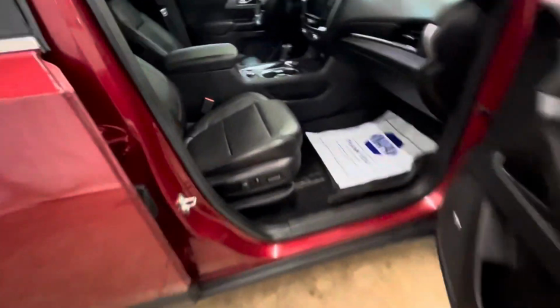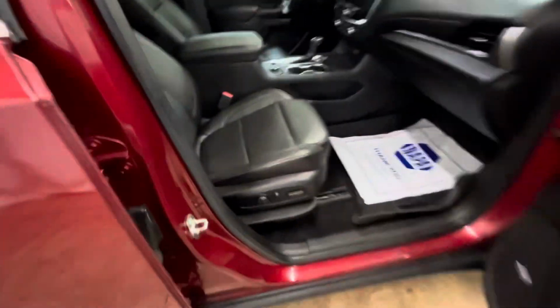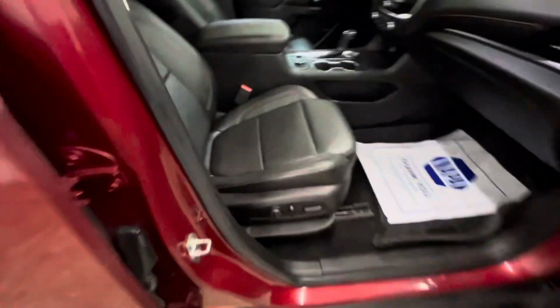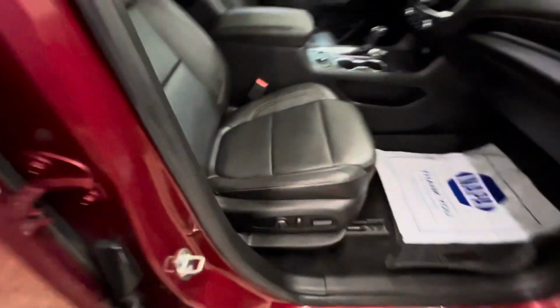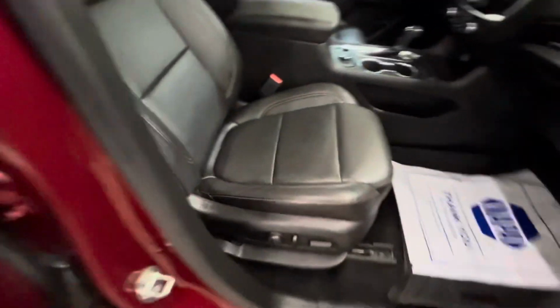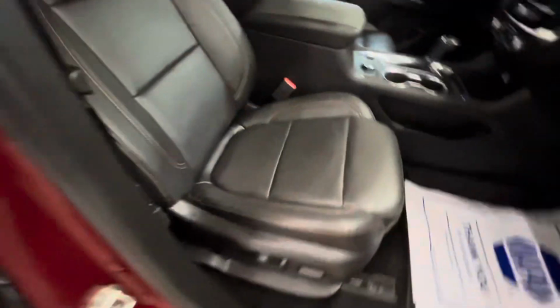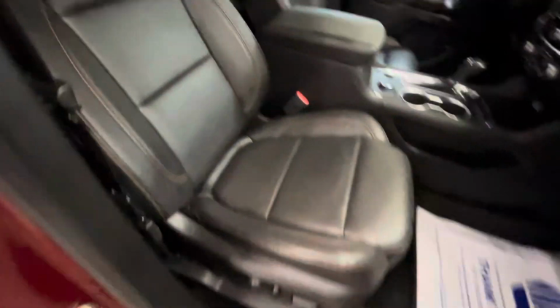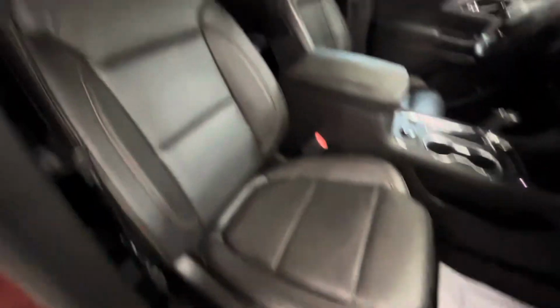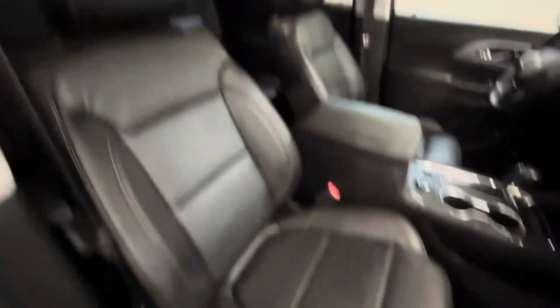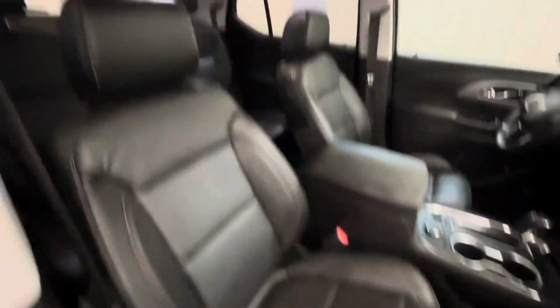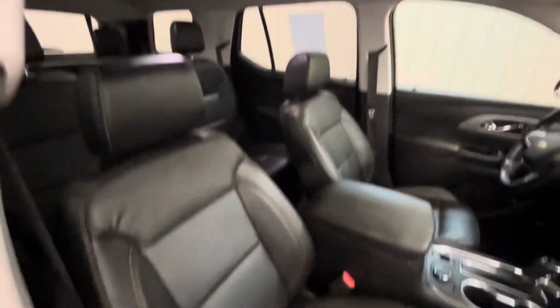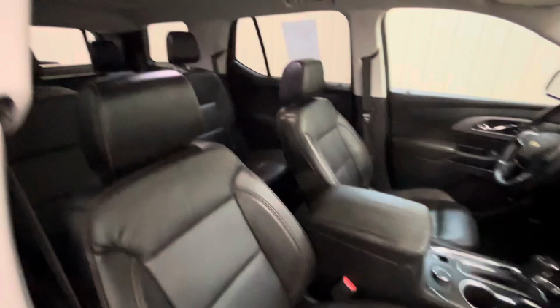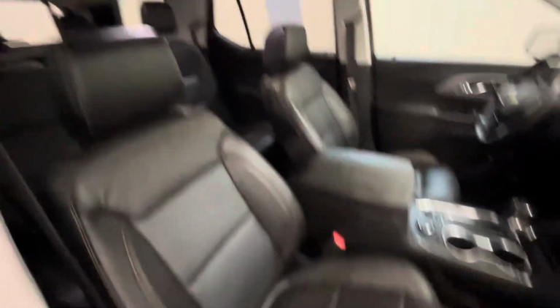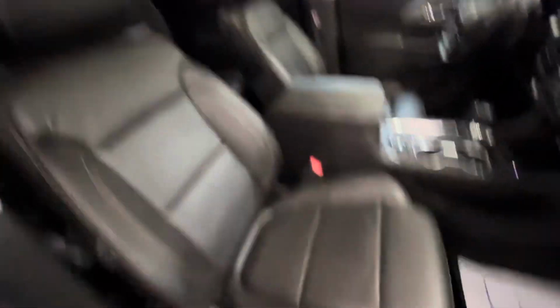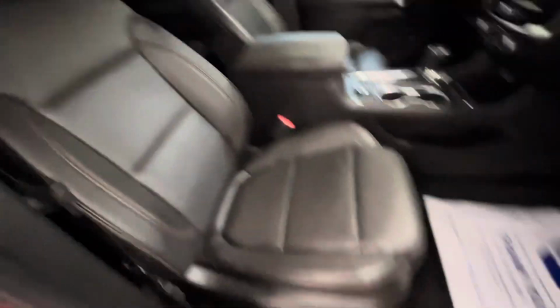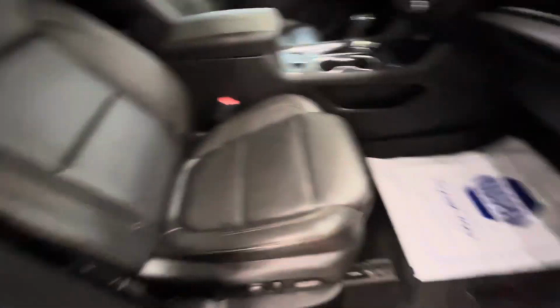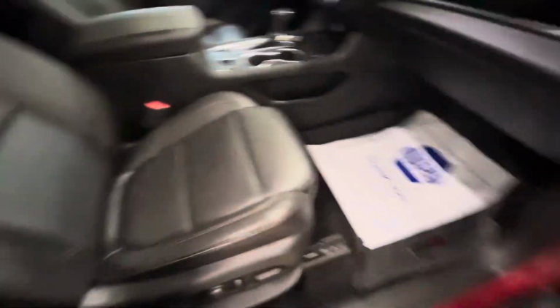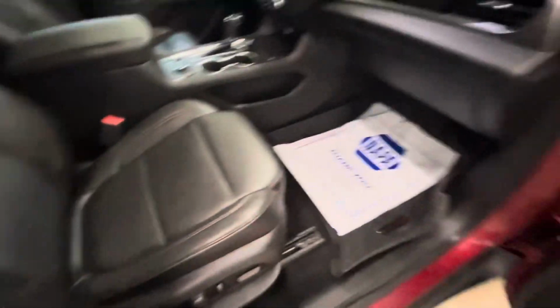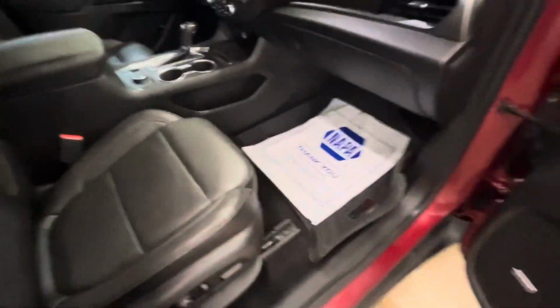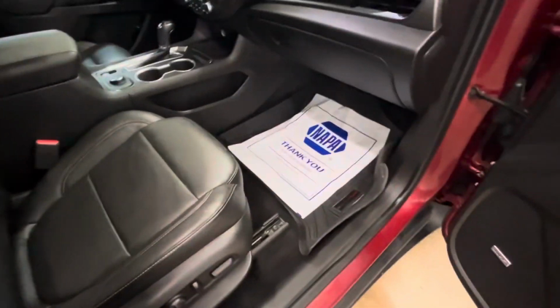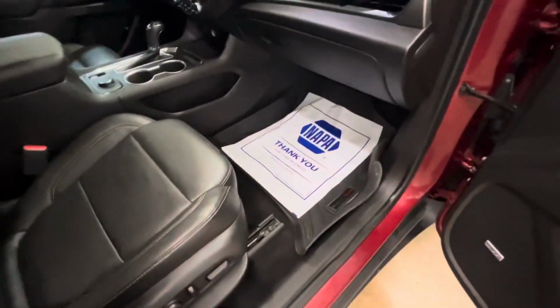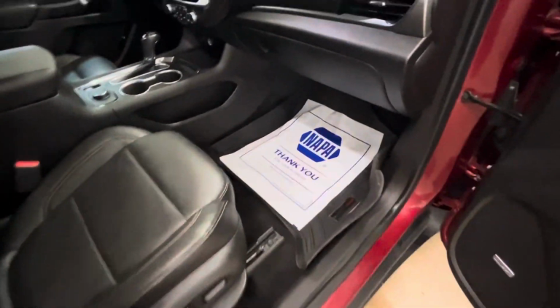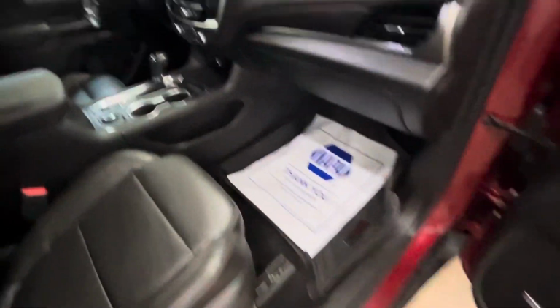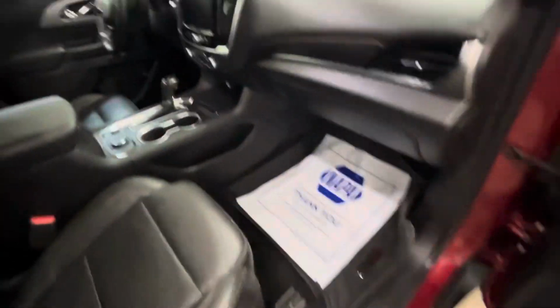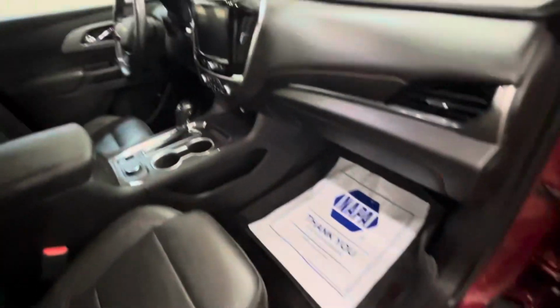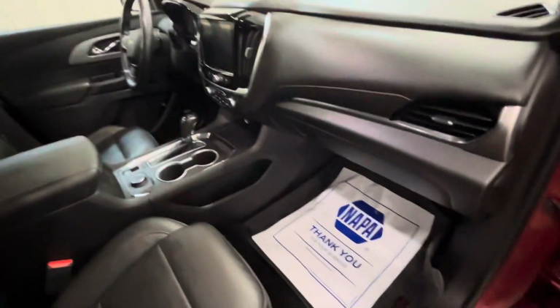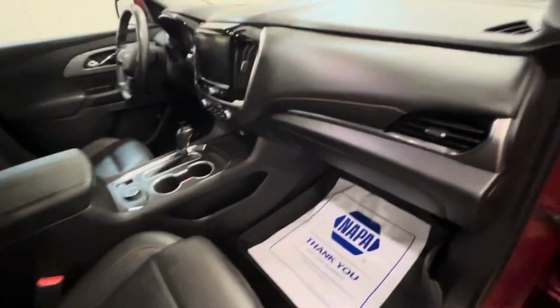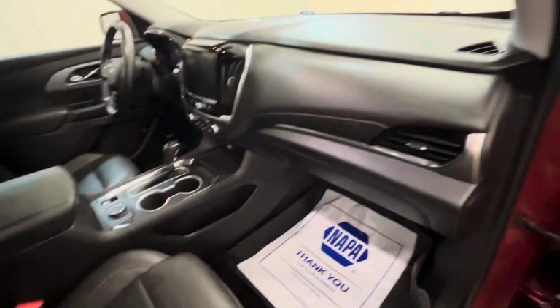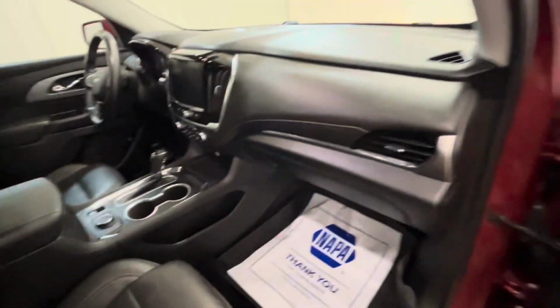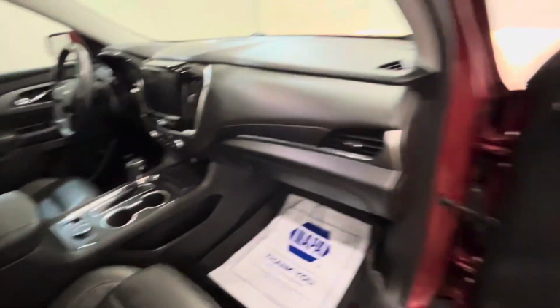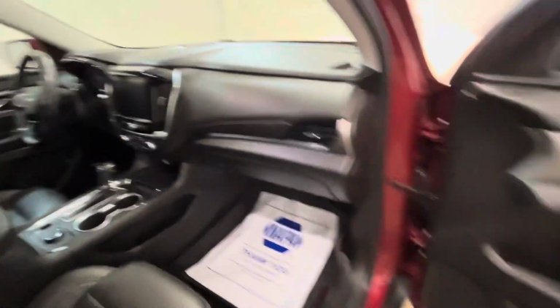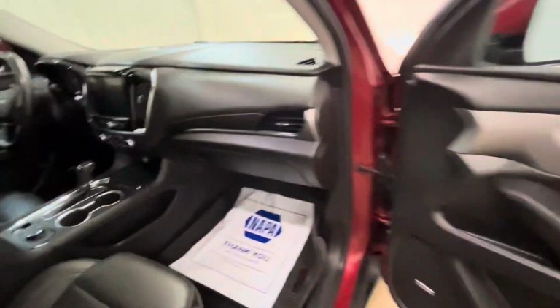Power passenger seat, no rips or tears in the leather. Also have the WeatherTech floor mats — makes for easy cleanup.